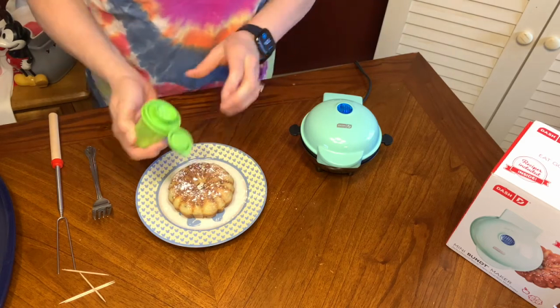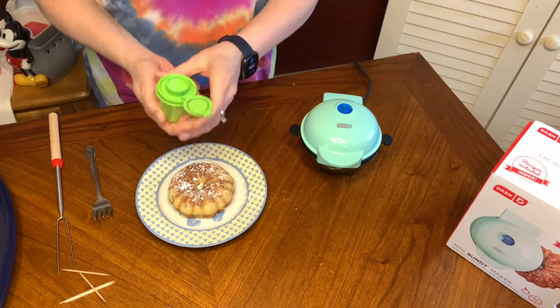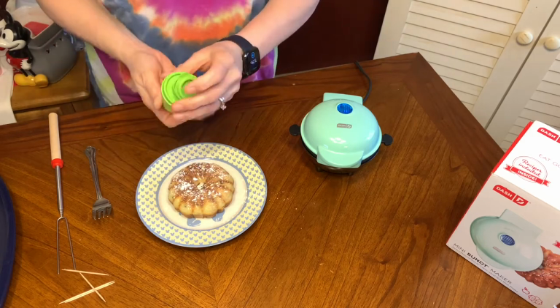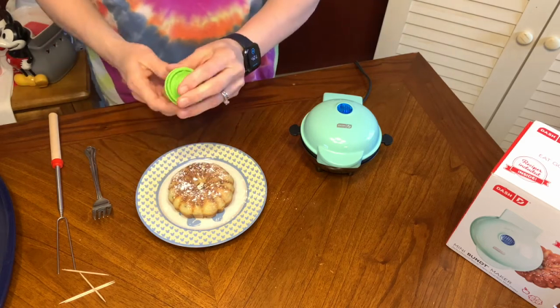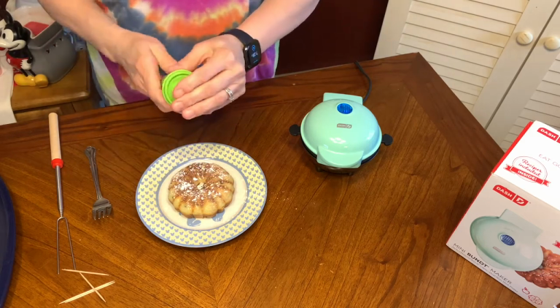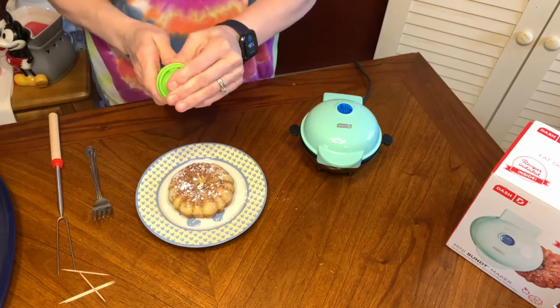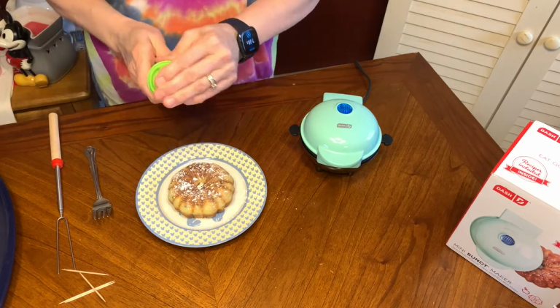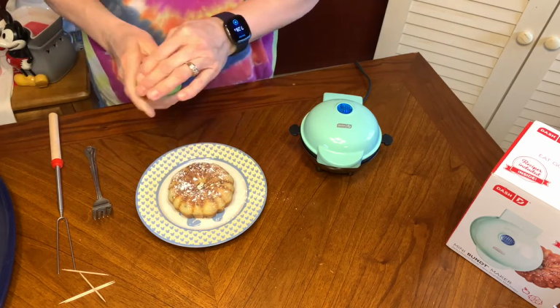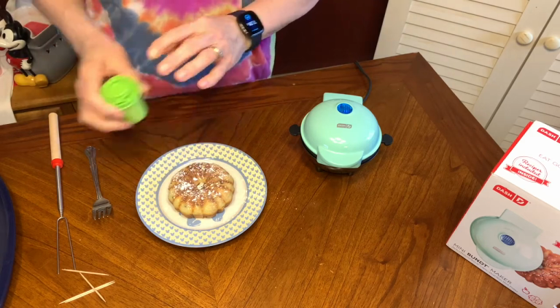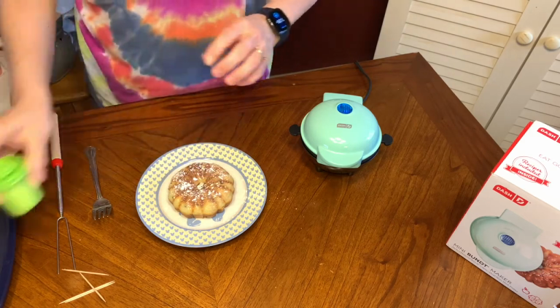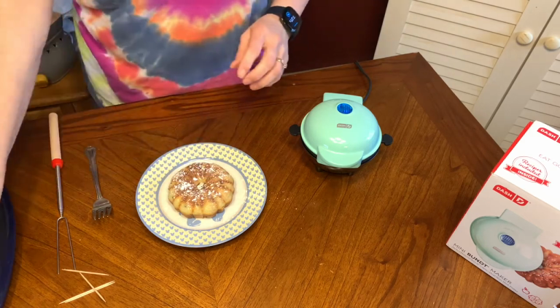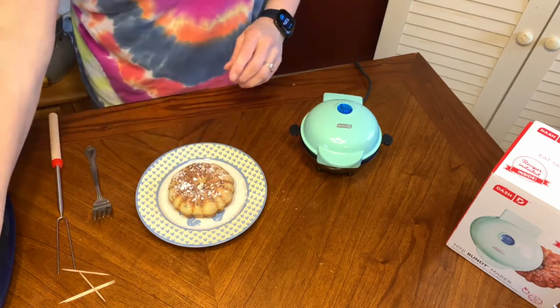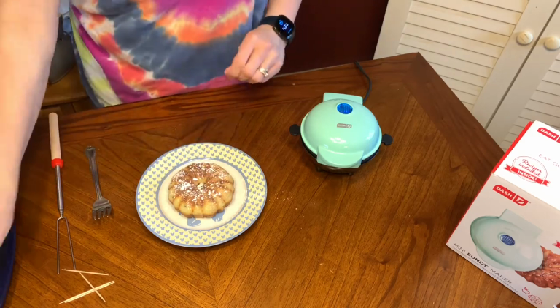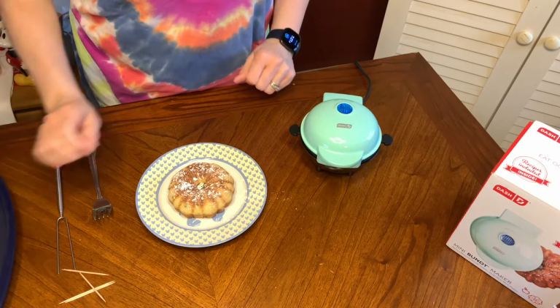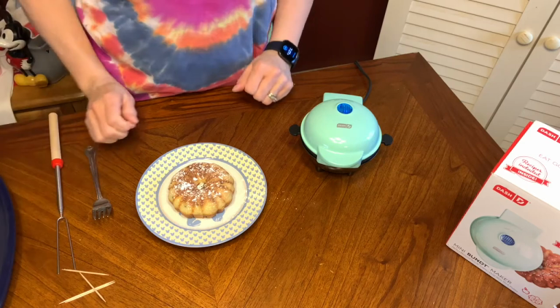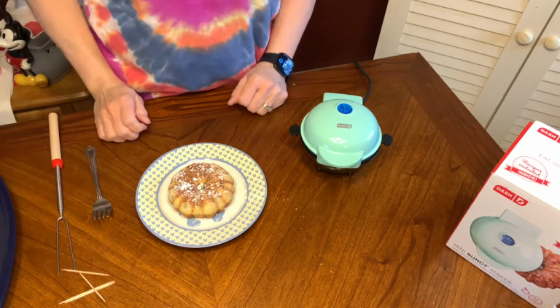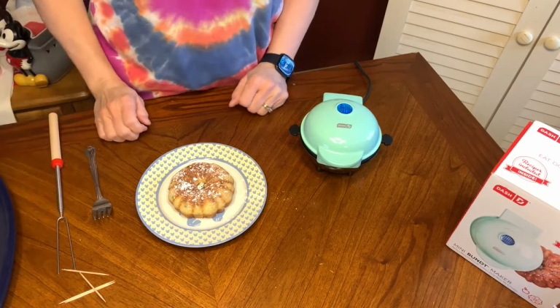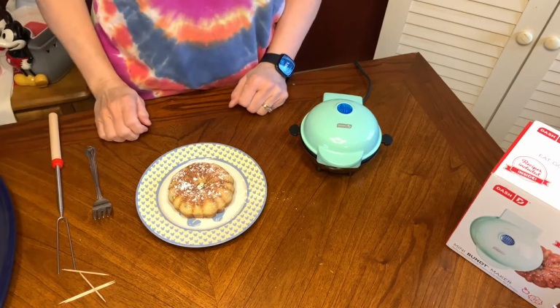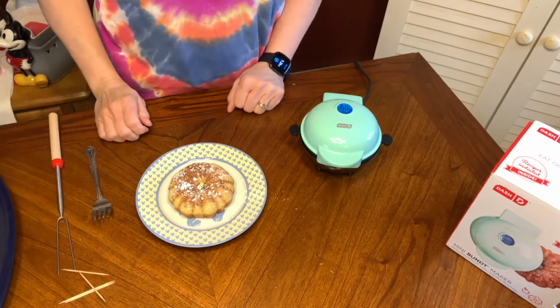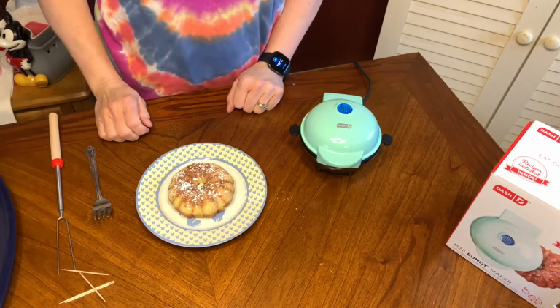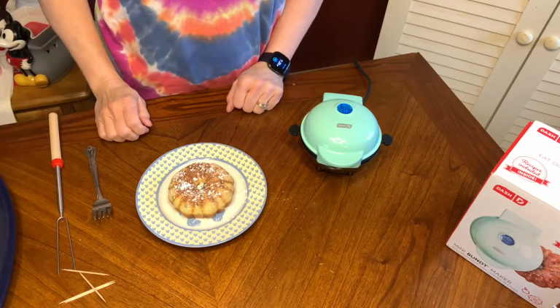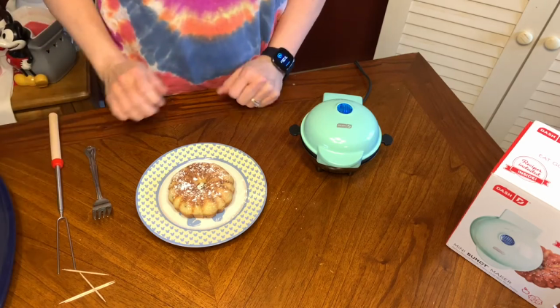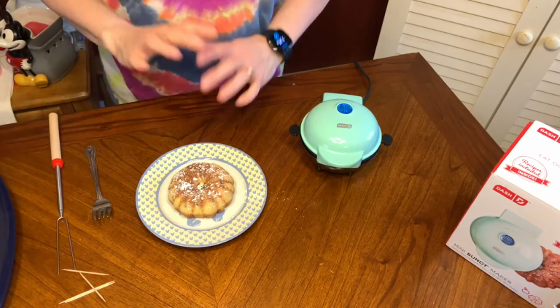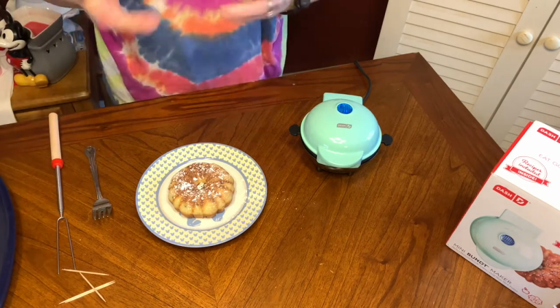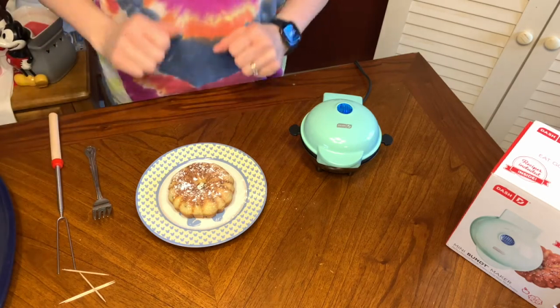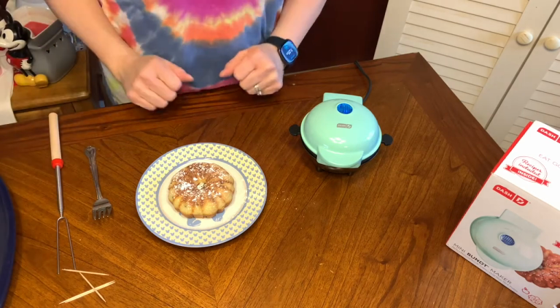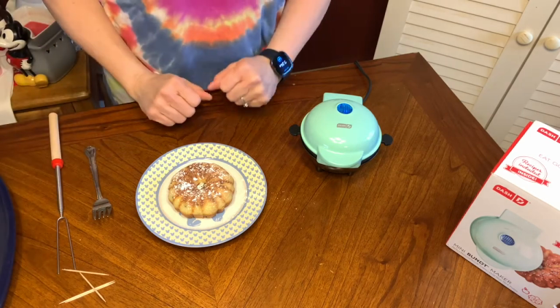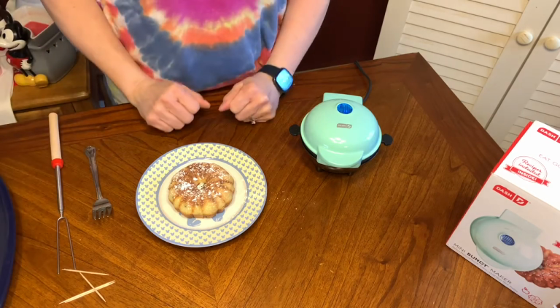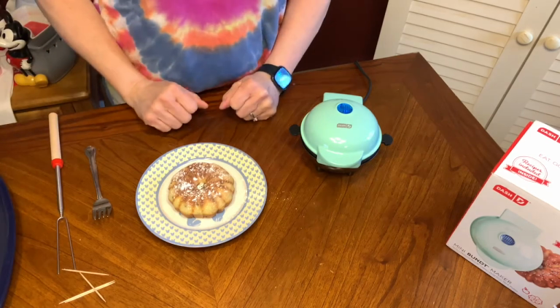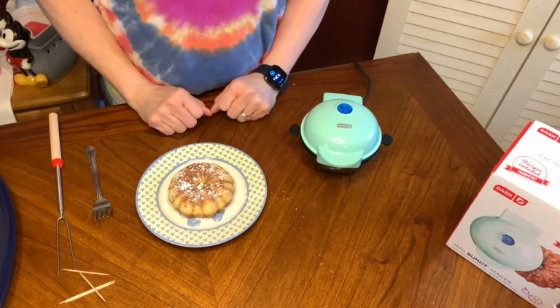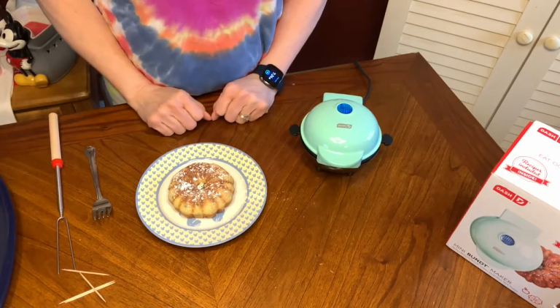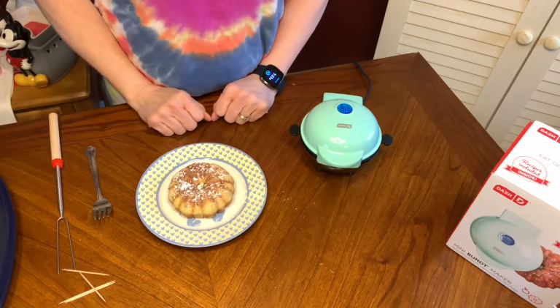You could do the glaze if you want, but I just want to make it quick and simple.